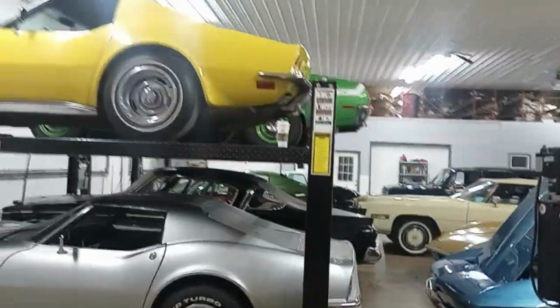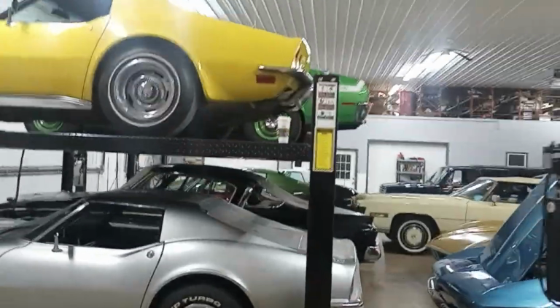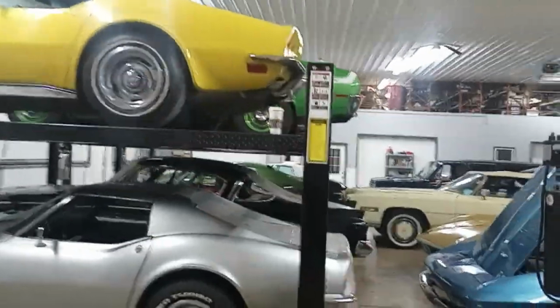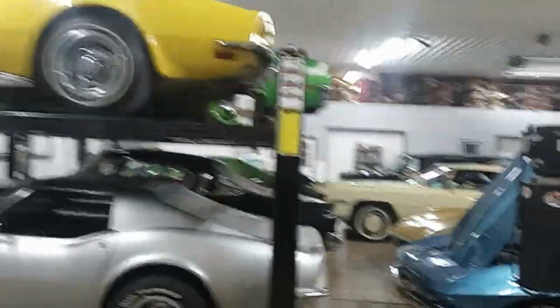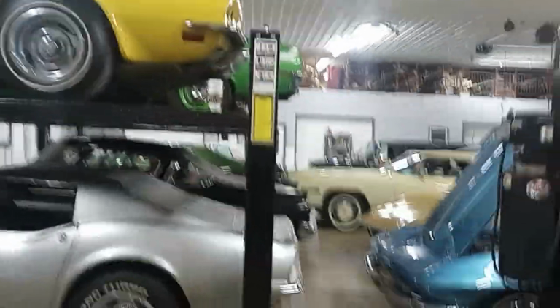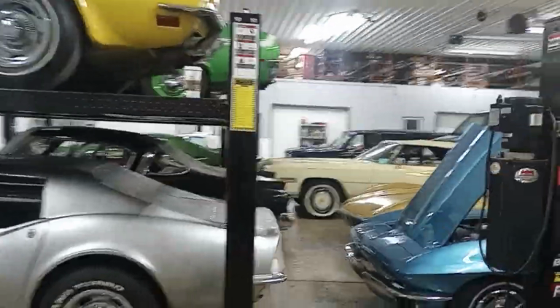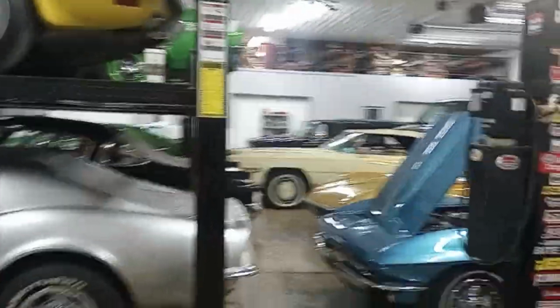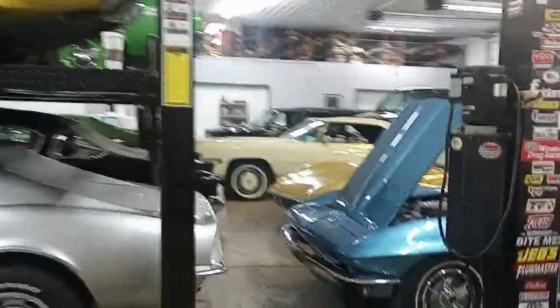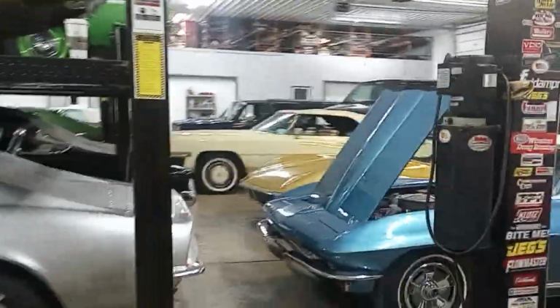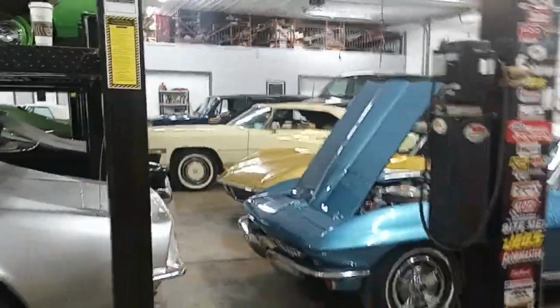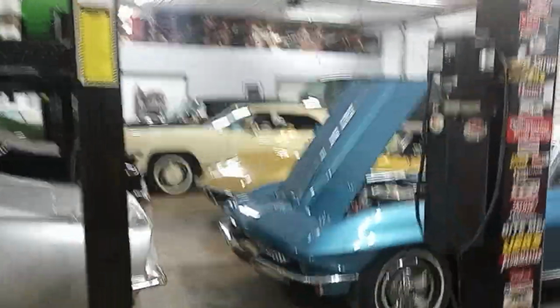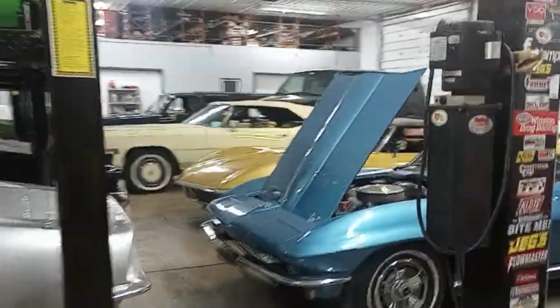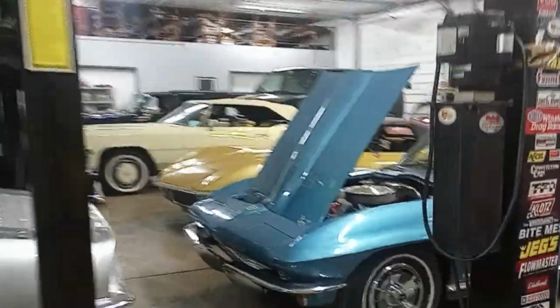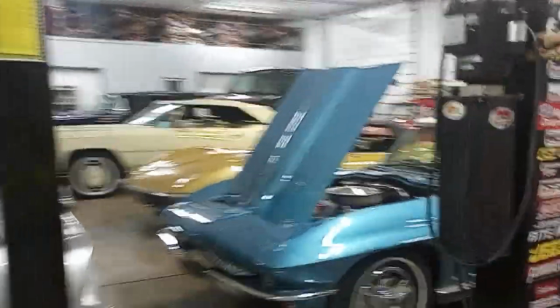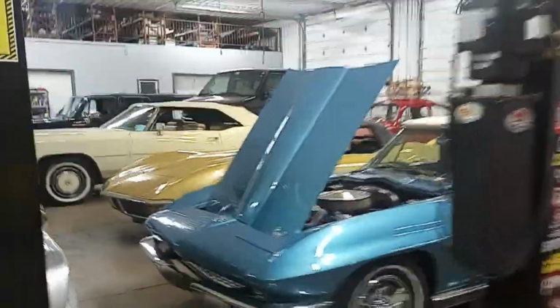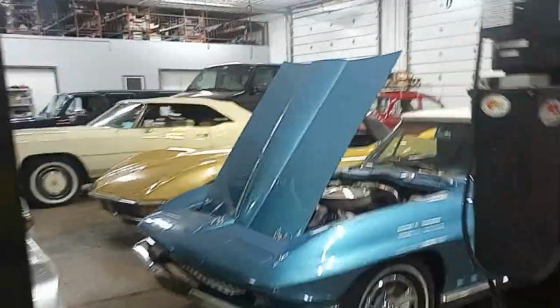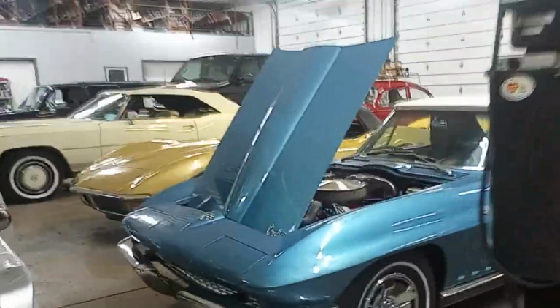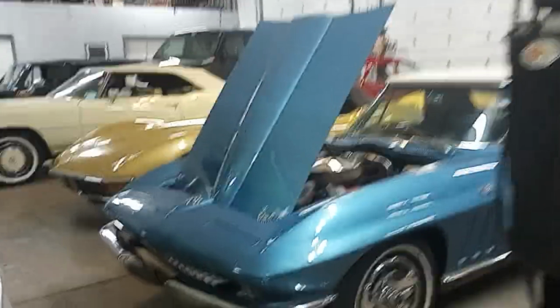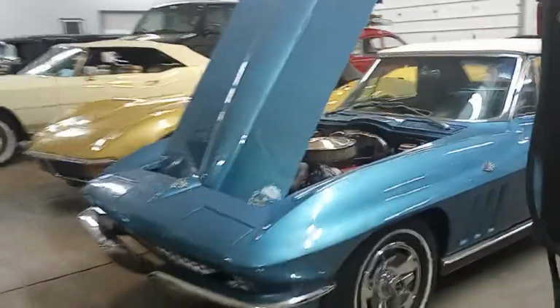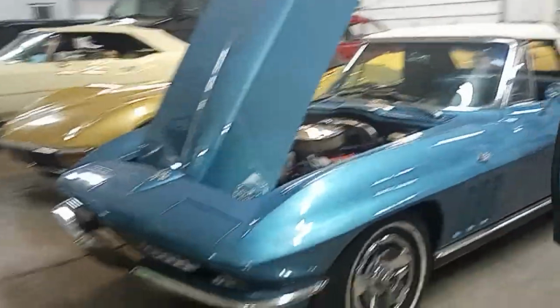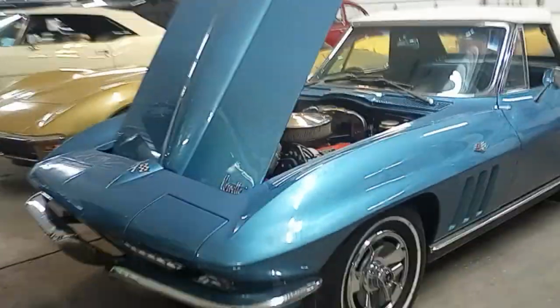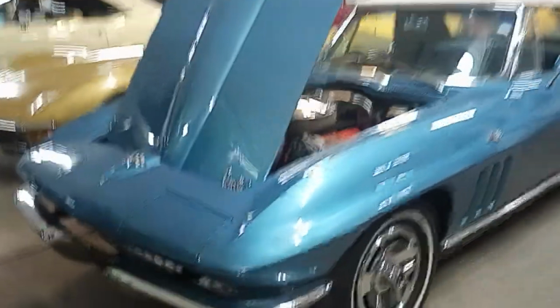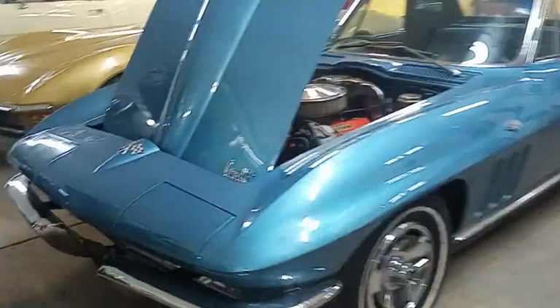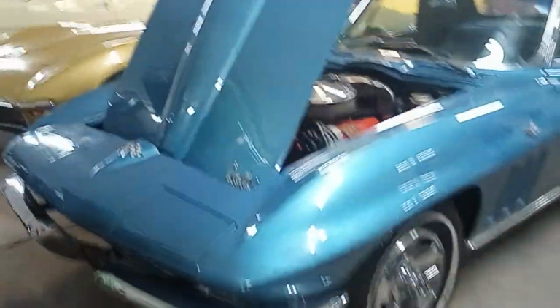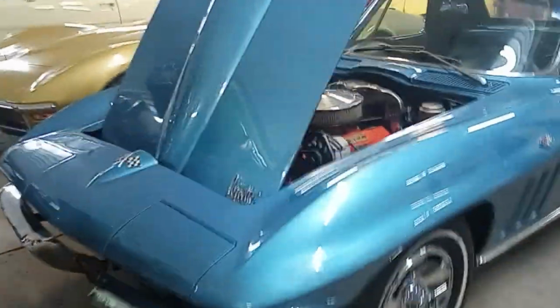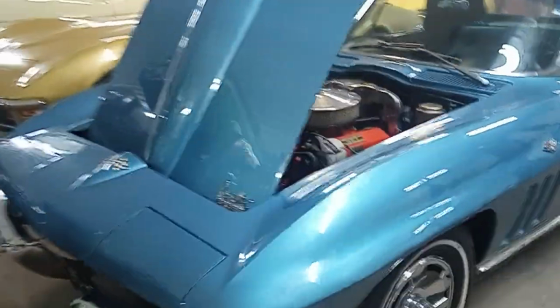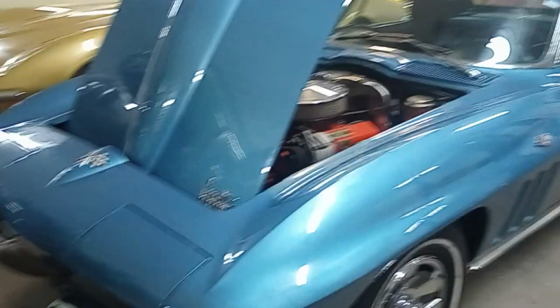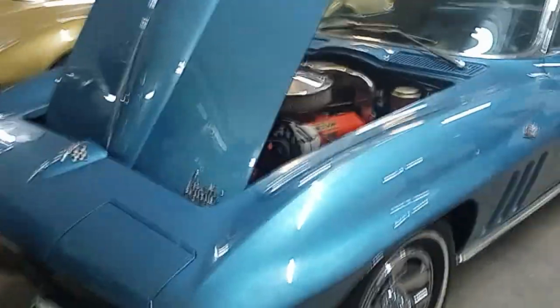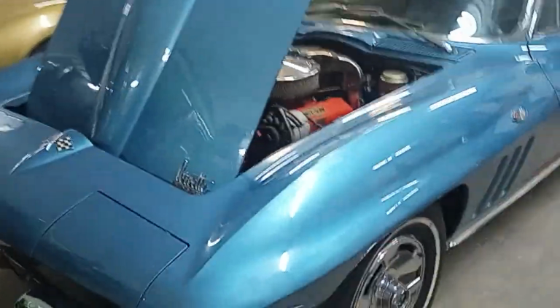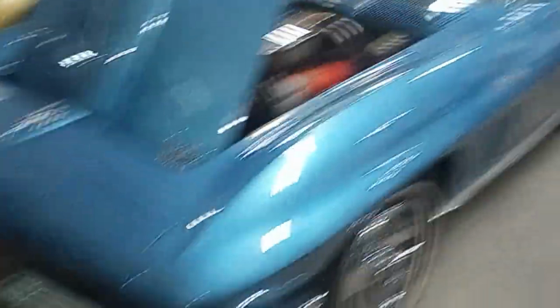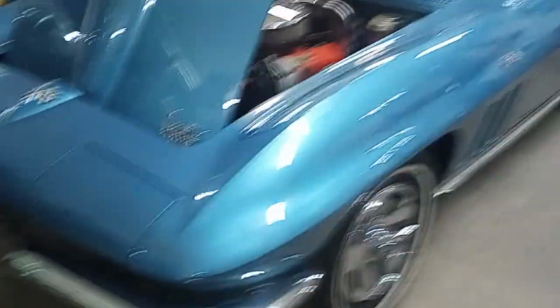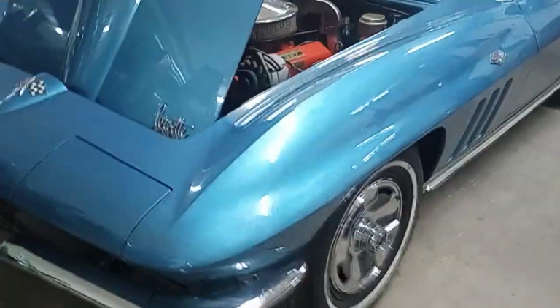Hey guys, Rich here, Collector Car Gallery, Fort Wayne — this is one of our warehouses in town.